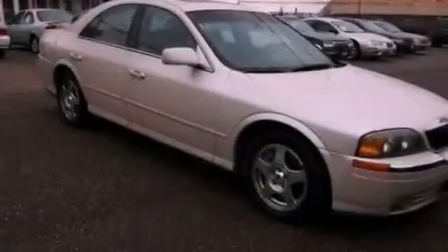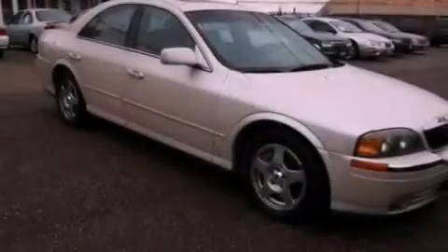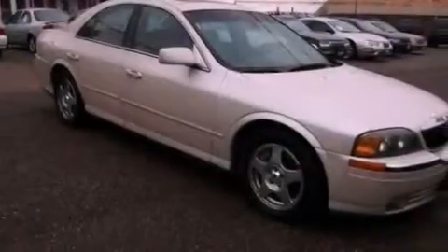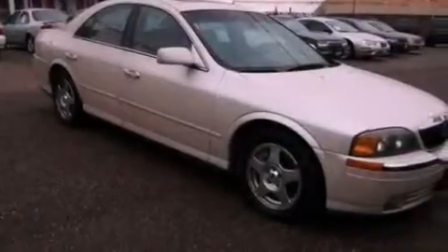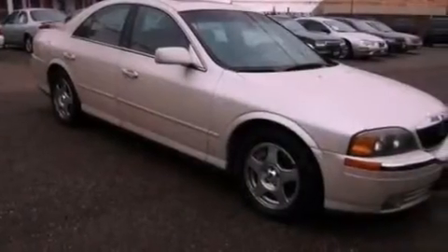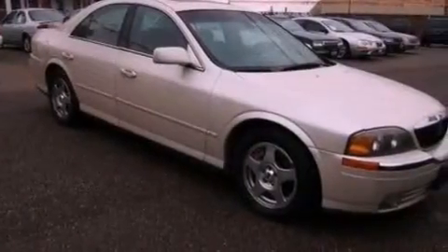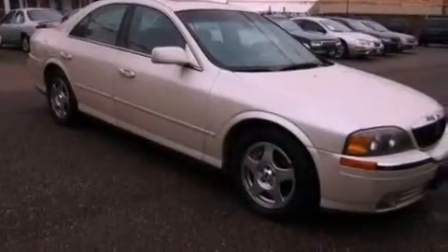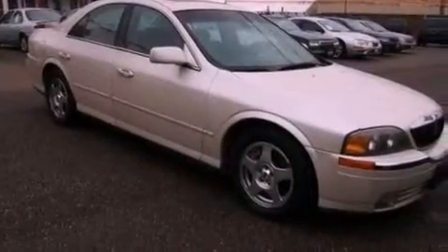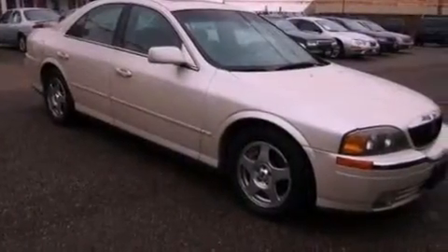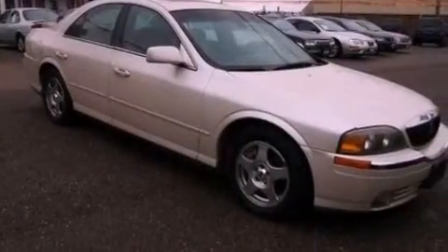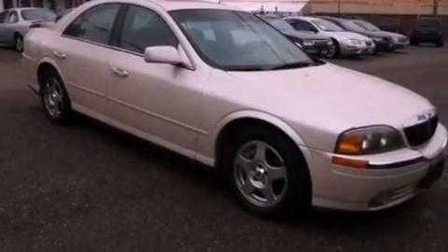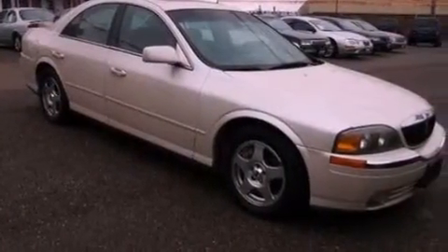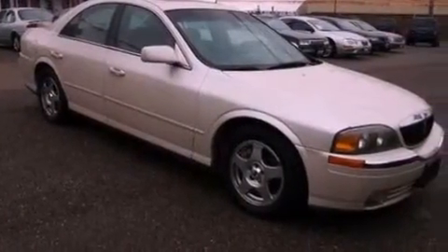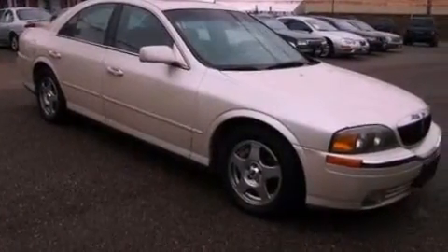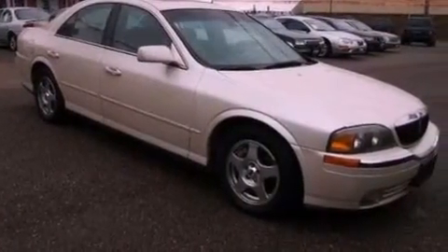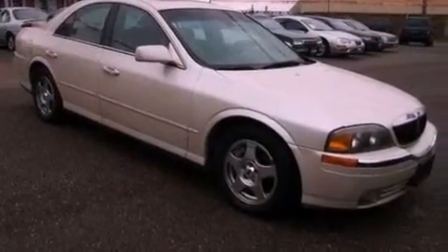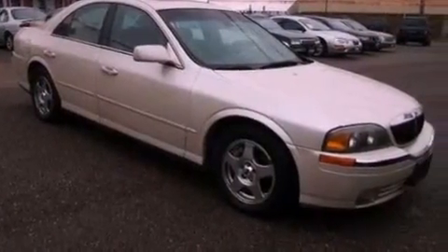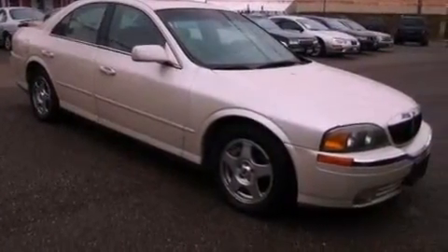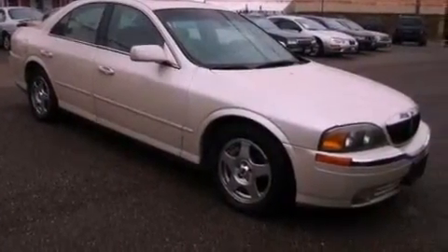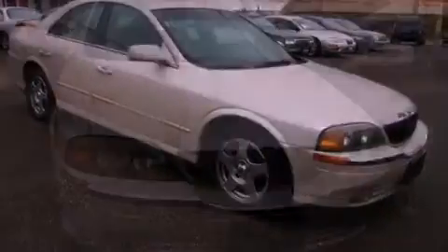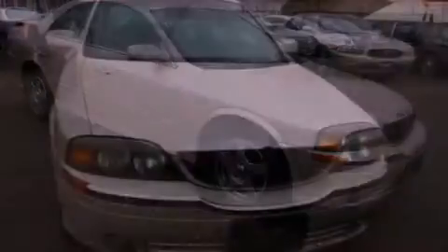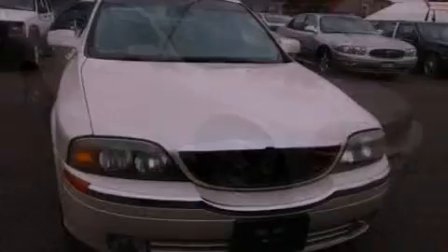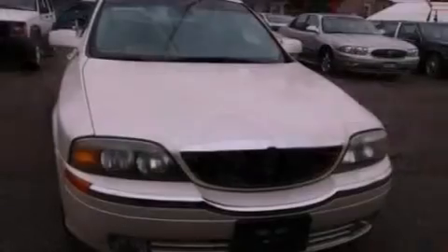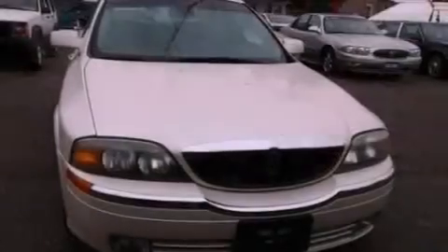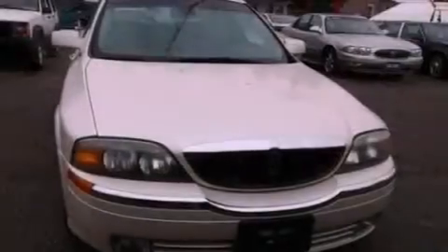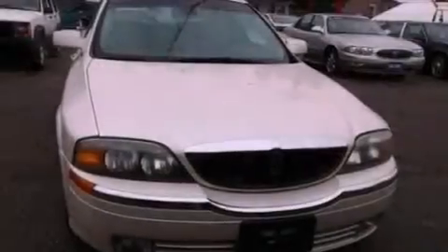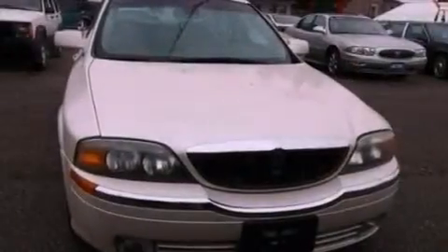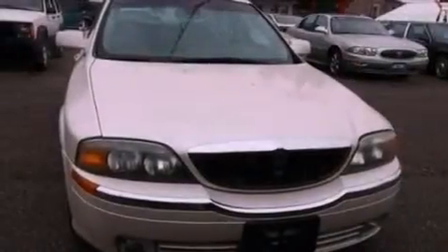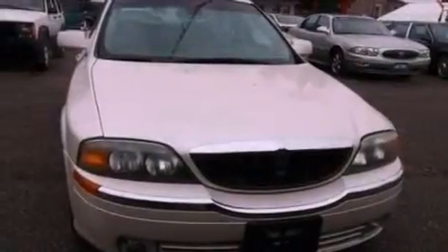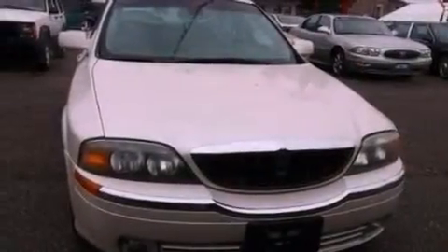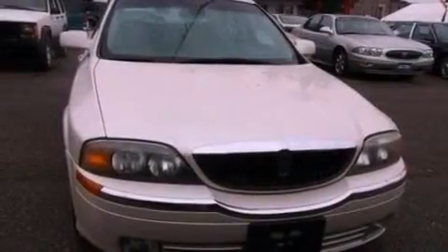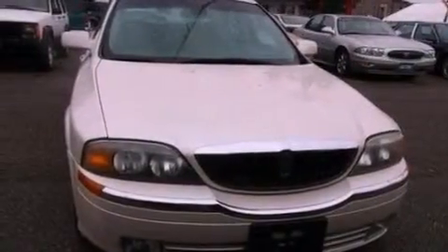Front fog lights, a traction control system, air conditioning, and aluminum wheels.